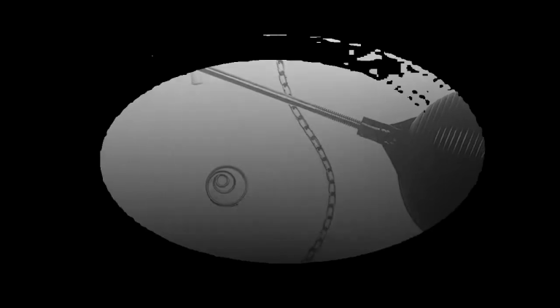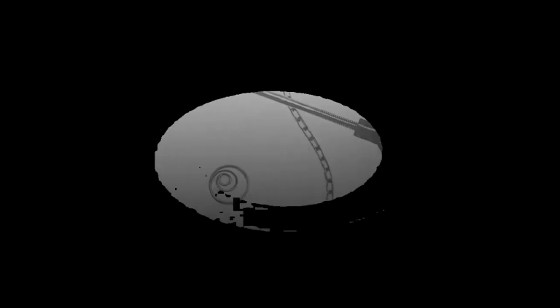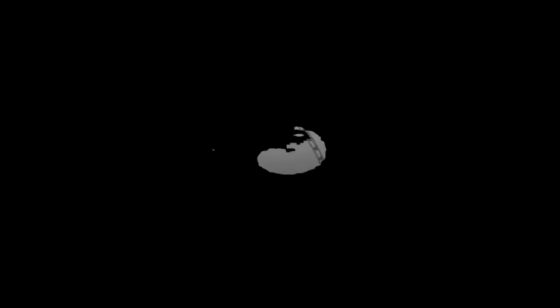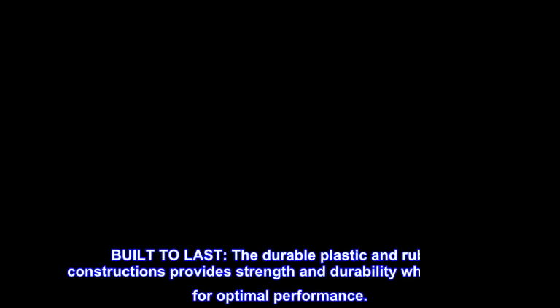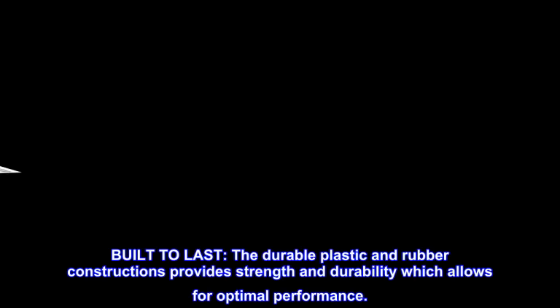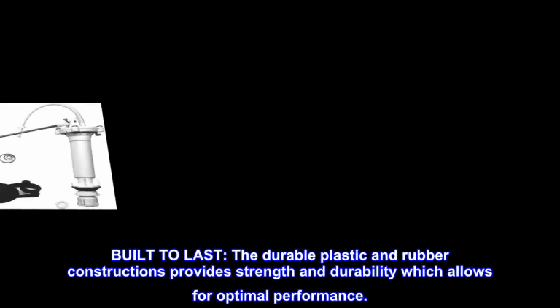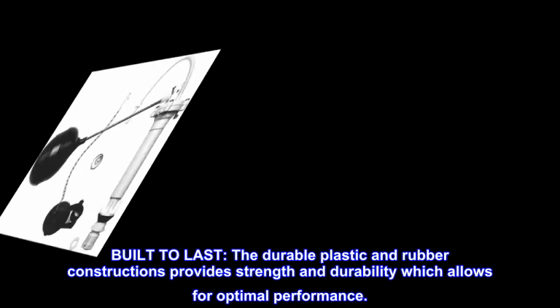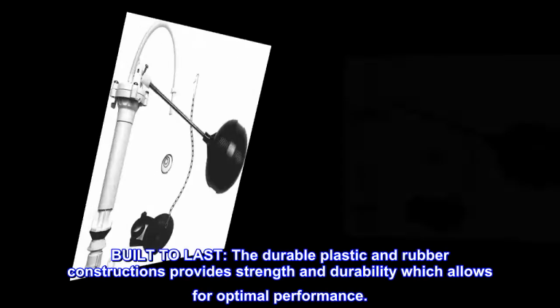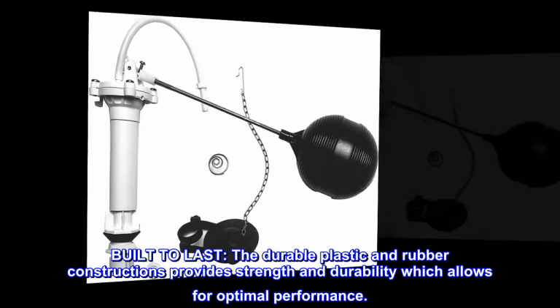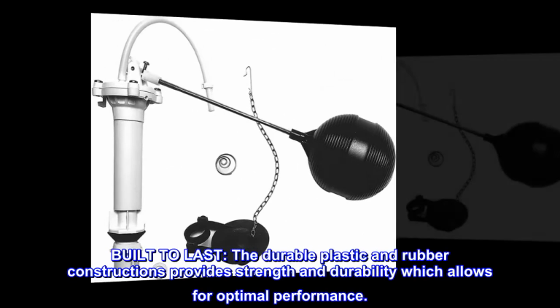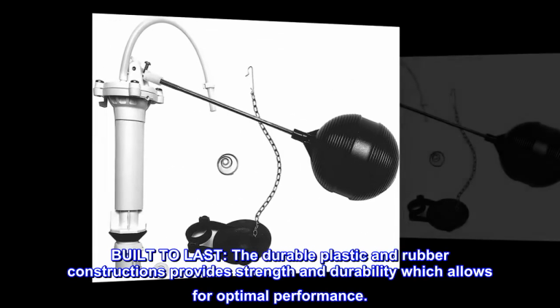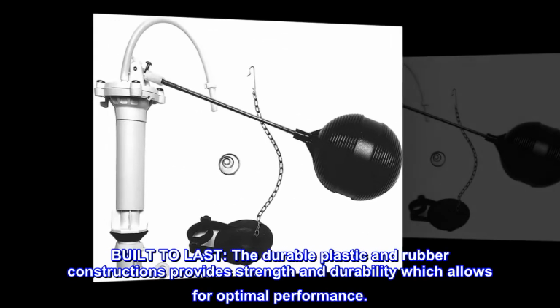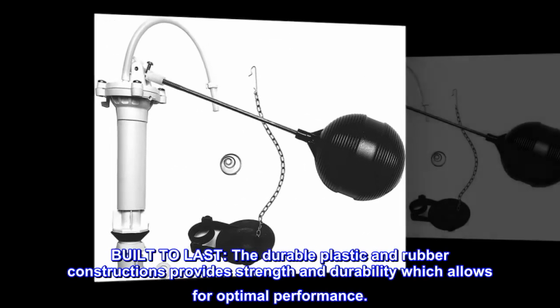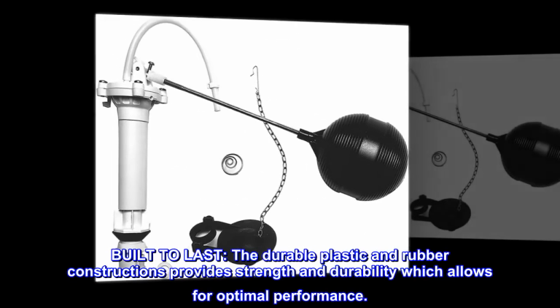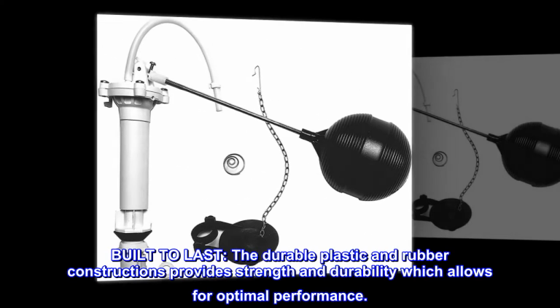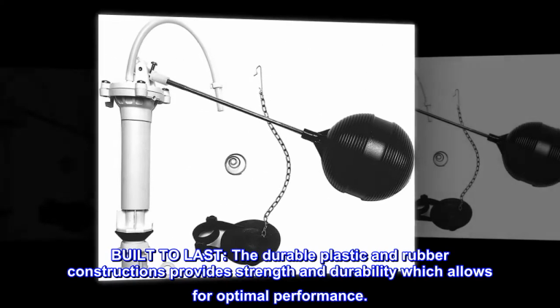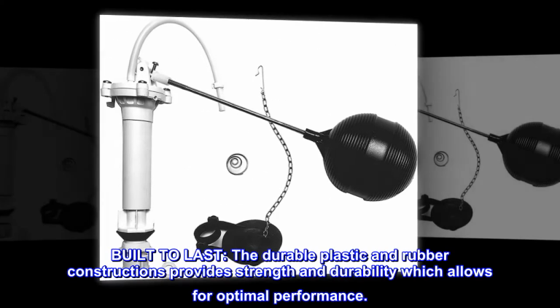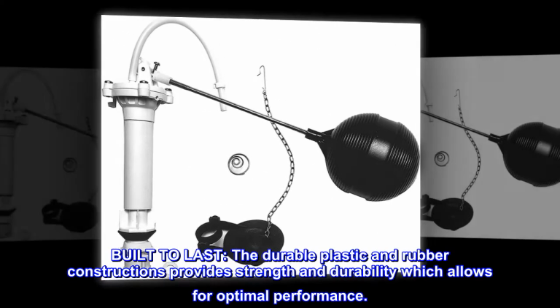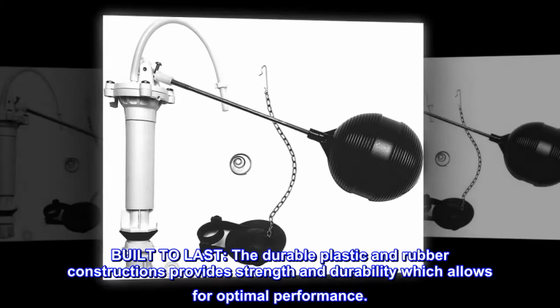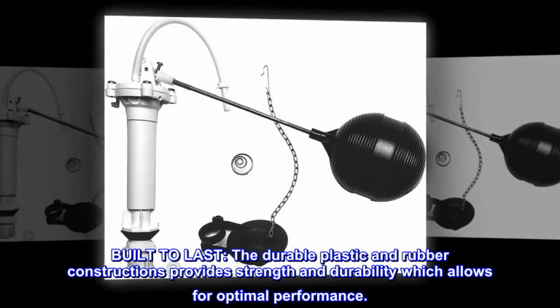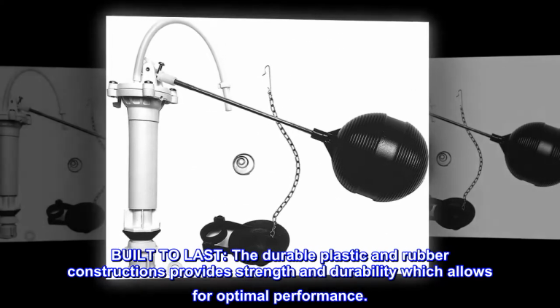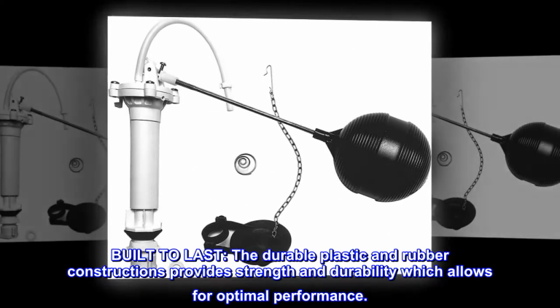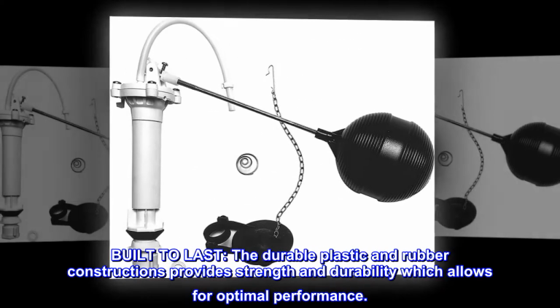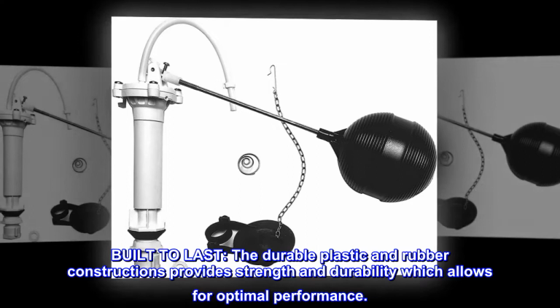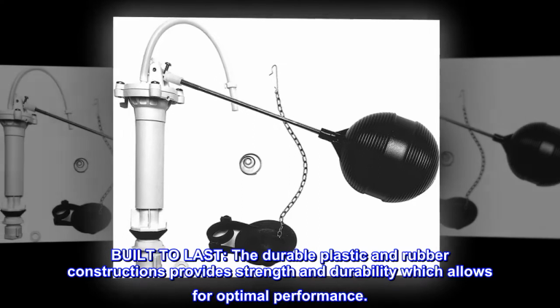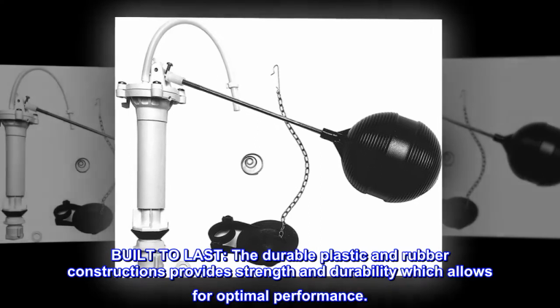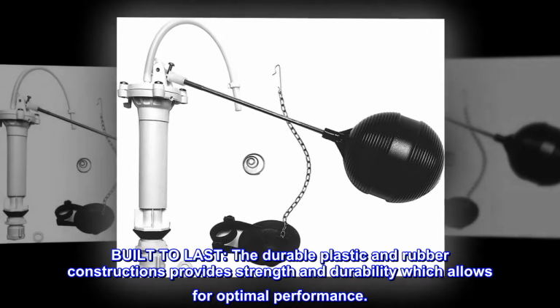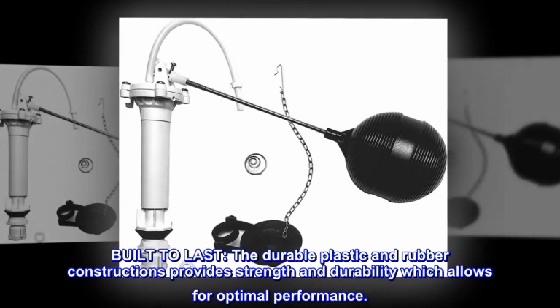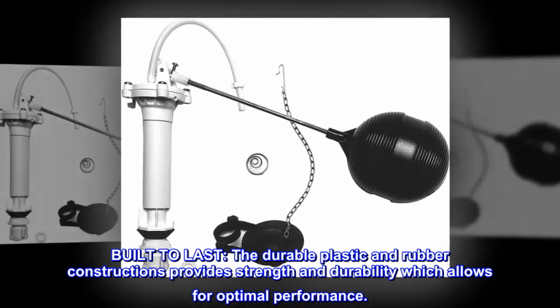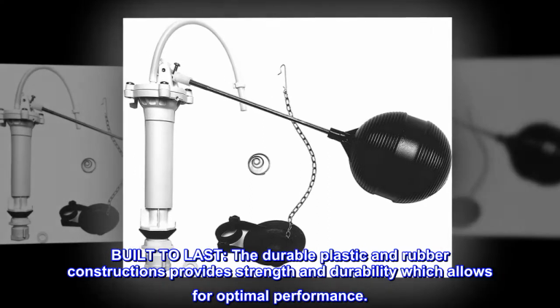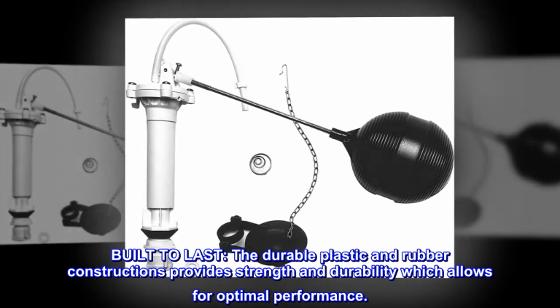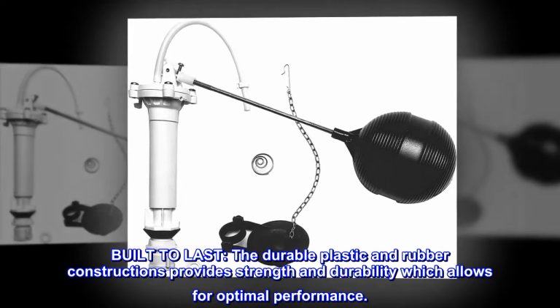Built to last, the durable plastic and rubber construction provides strength and durability, which allows for optimal performance.